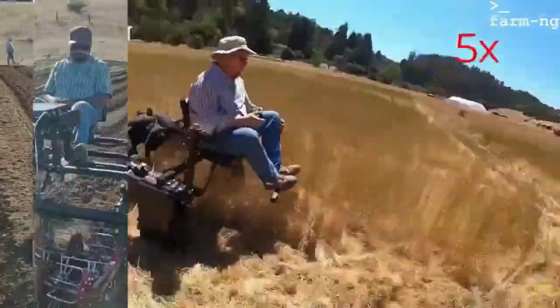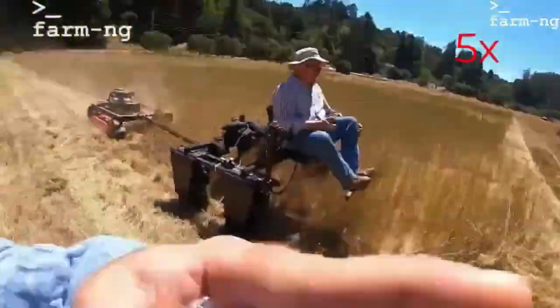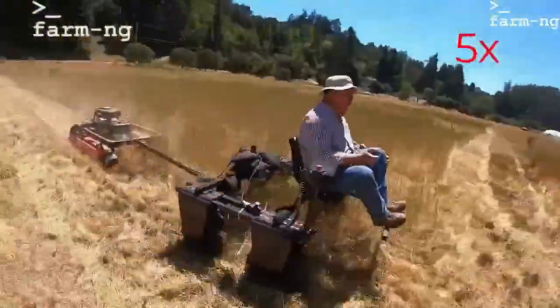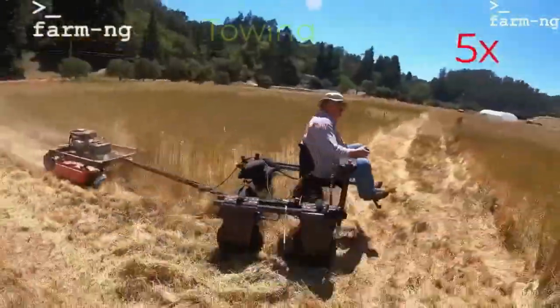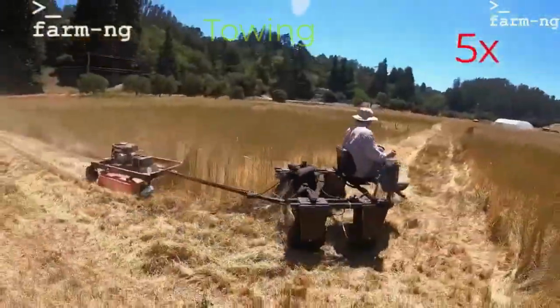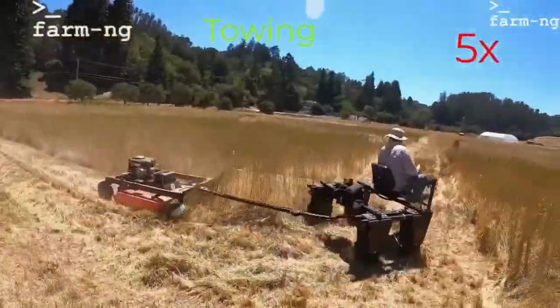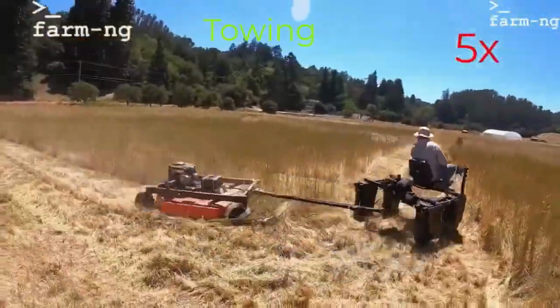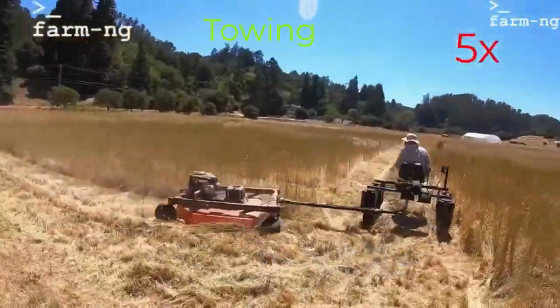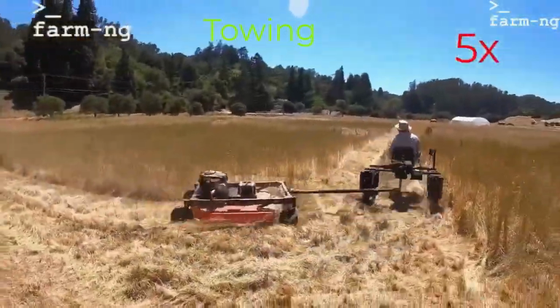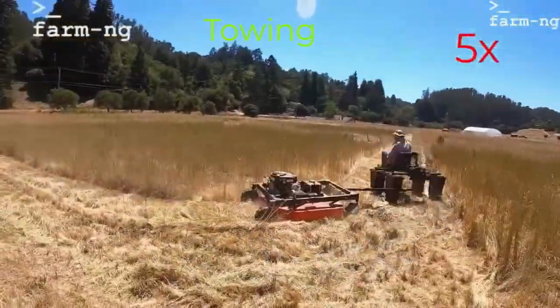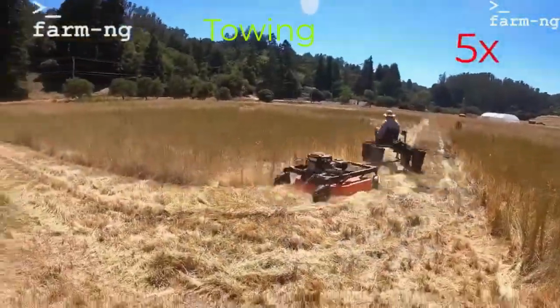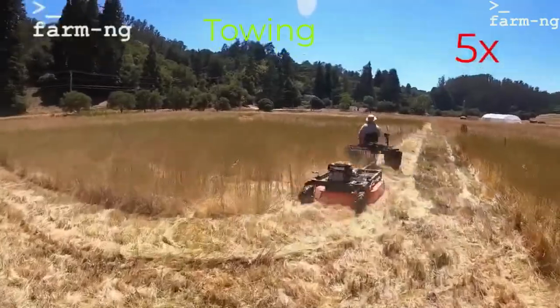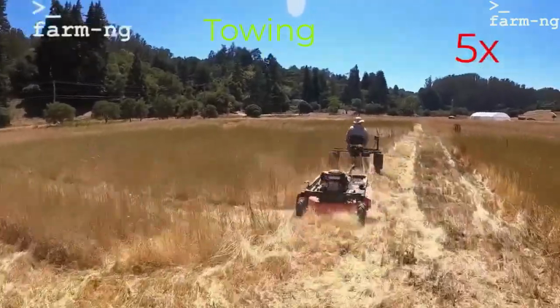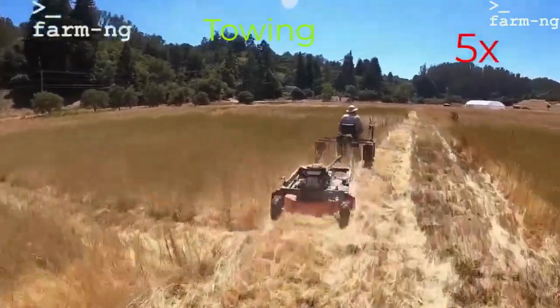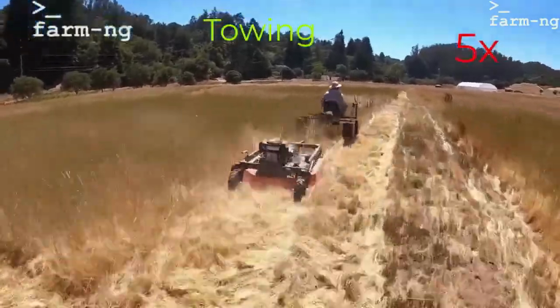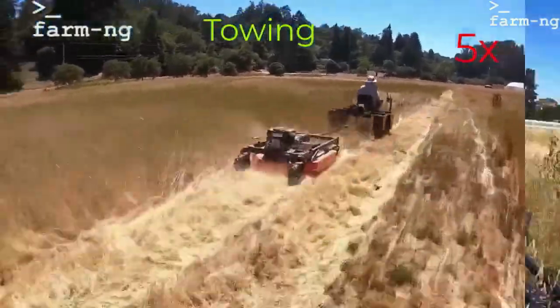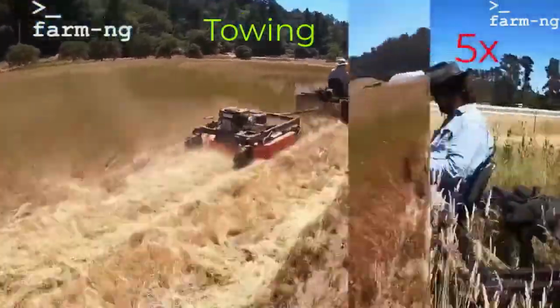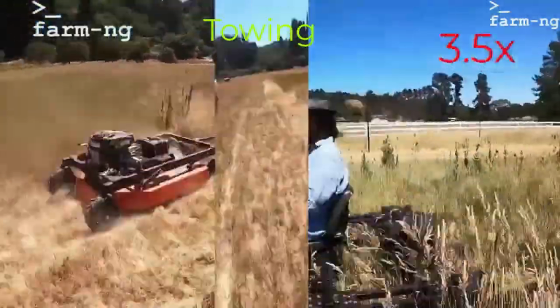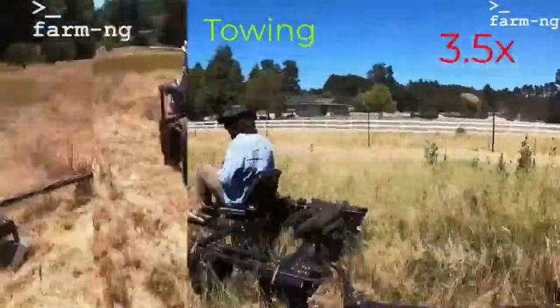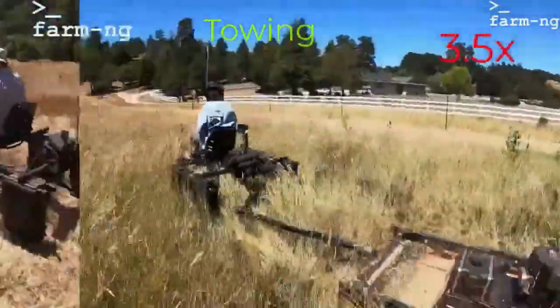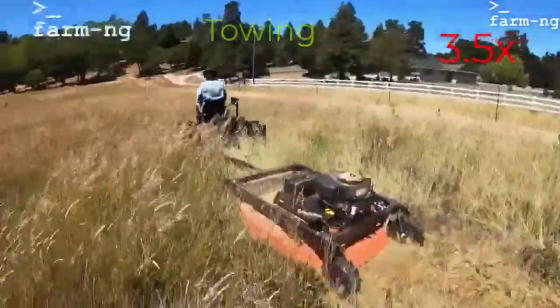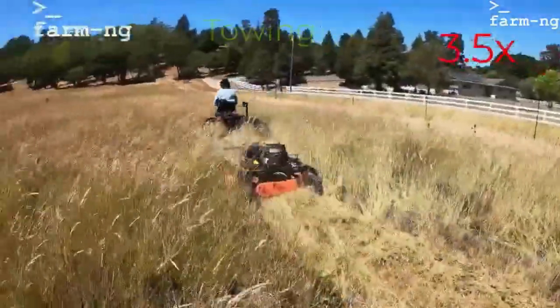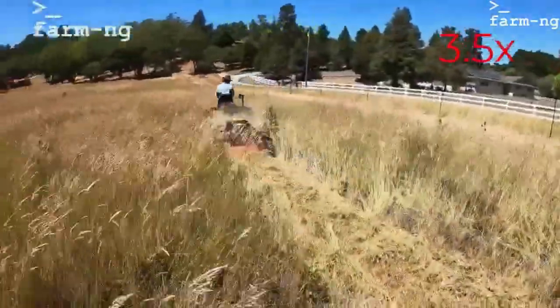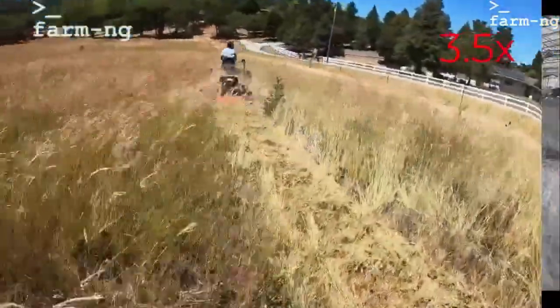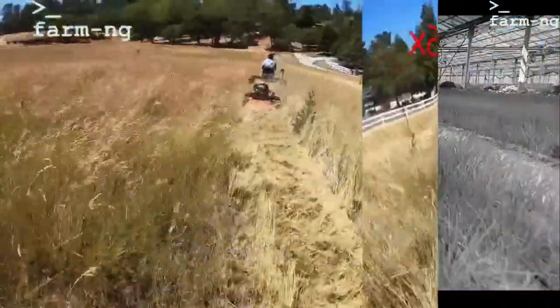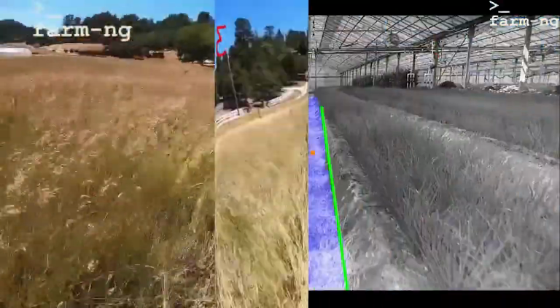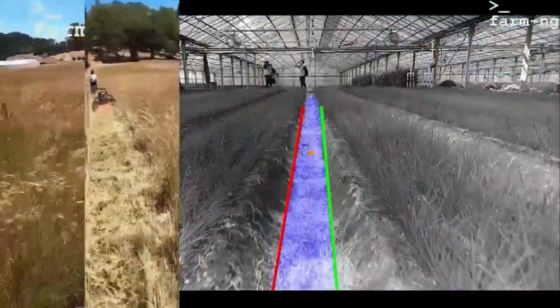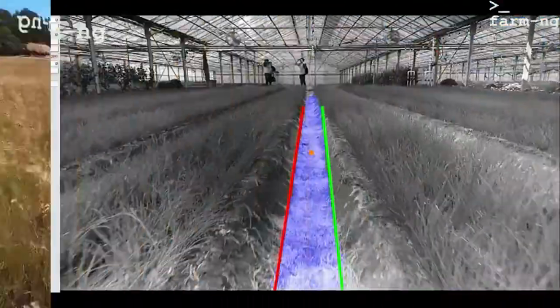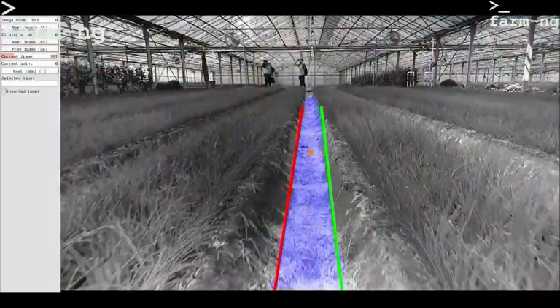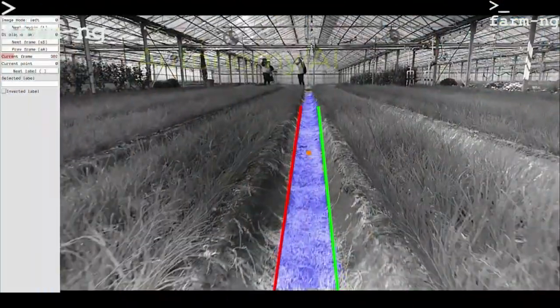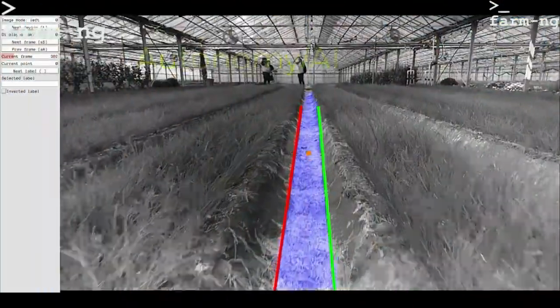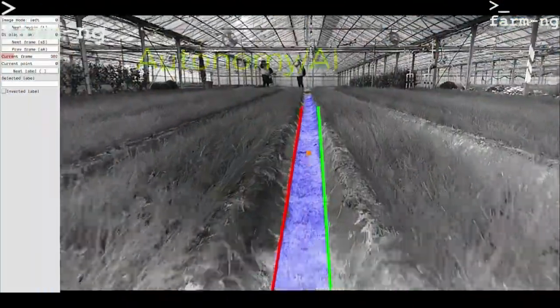This is an example of its use in towing, here pulling a mower through a field, and it's also autonomous.